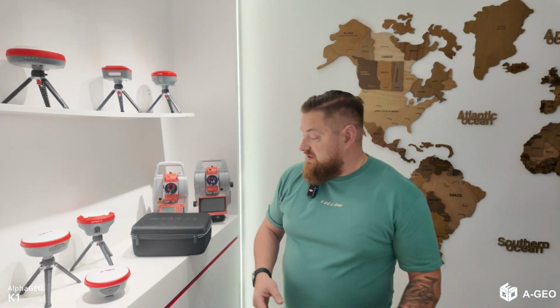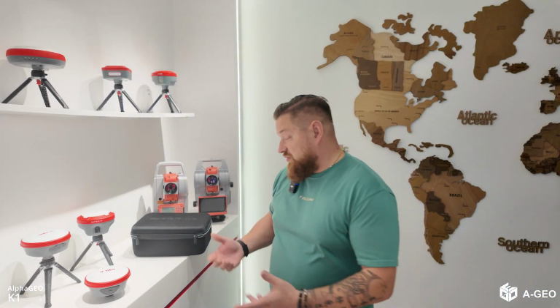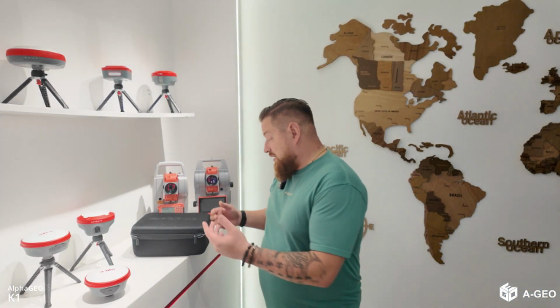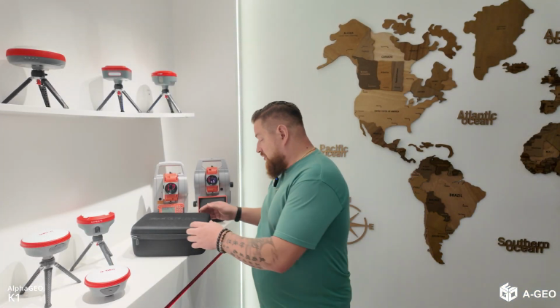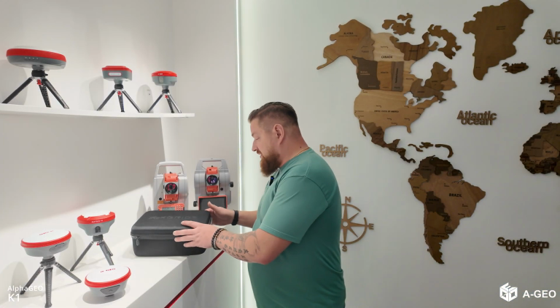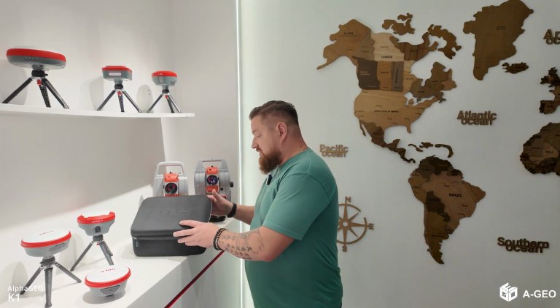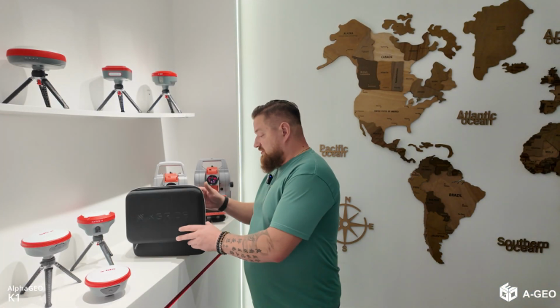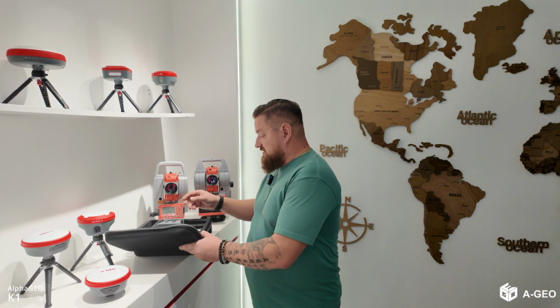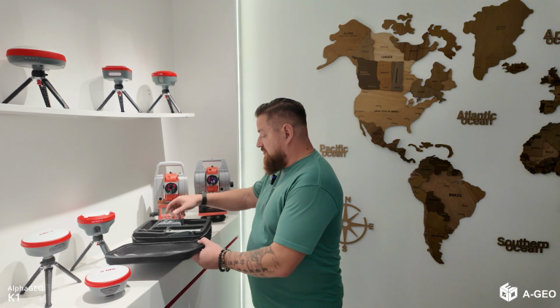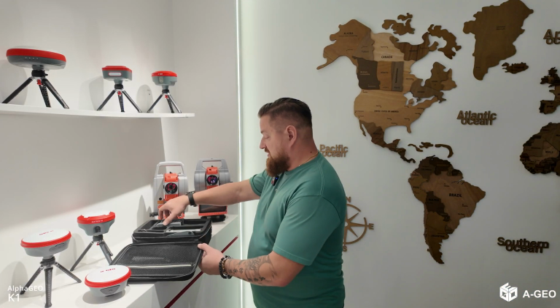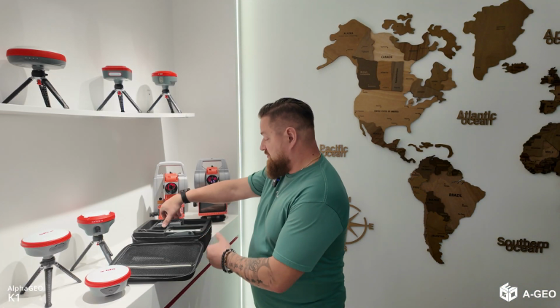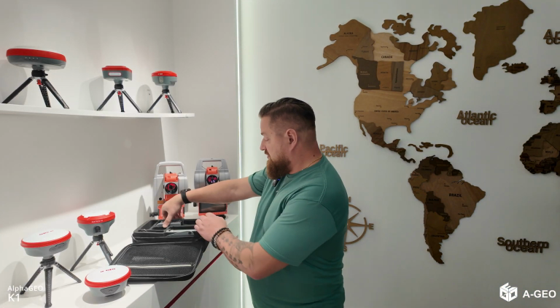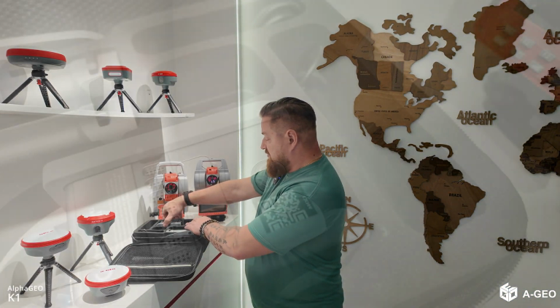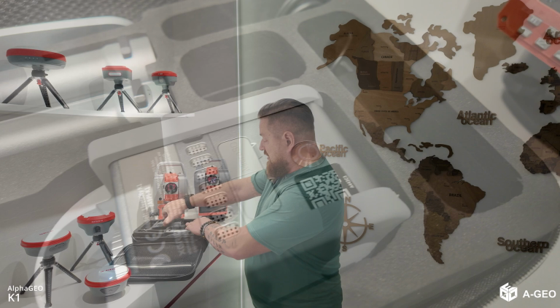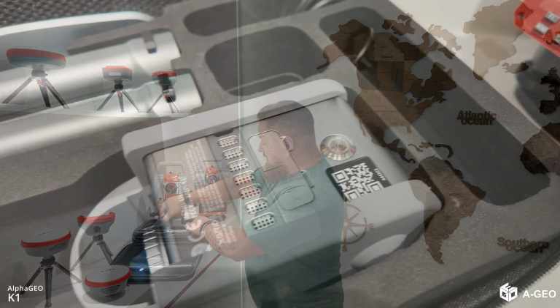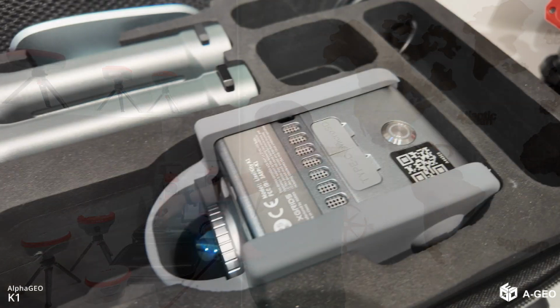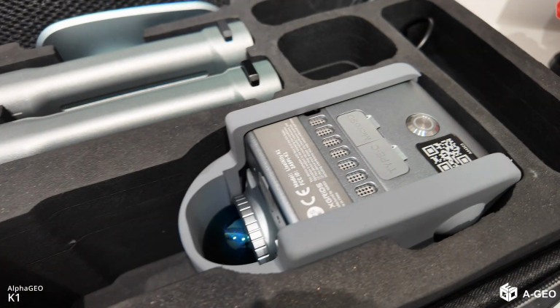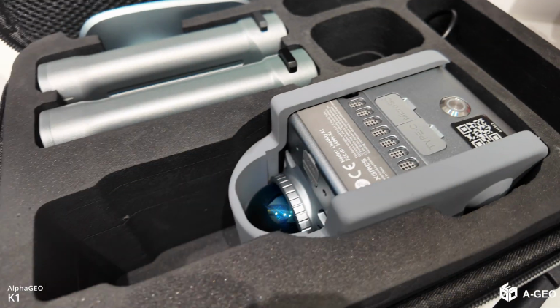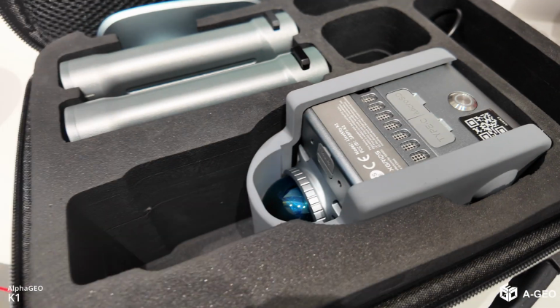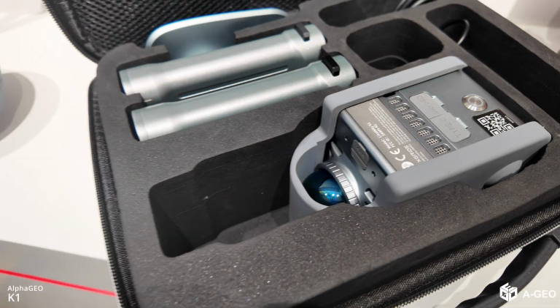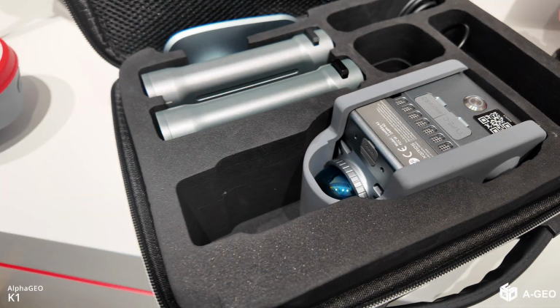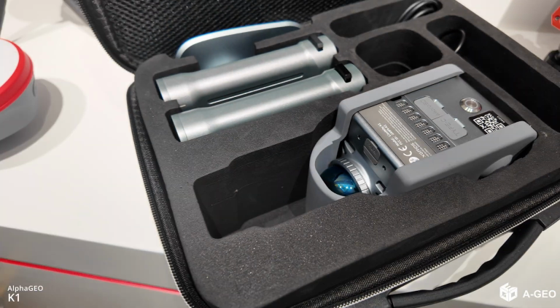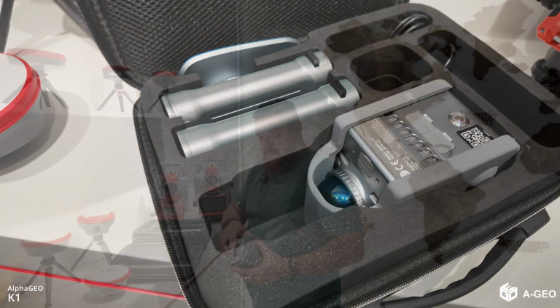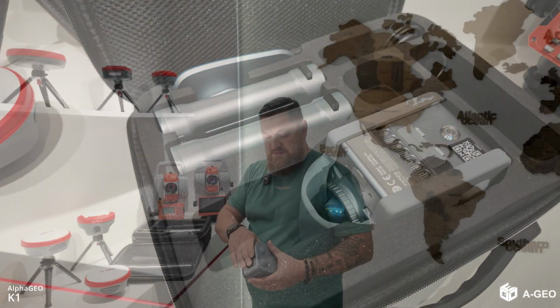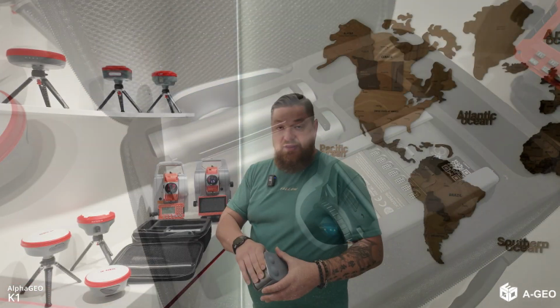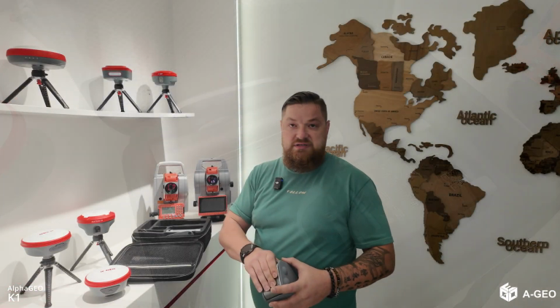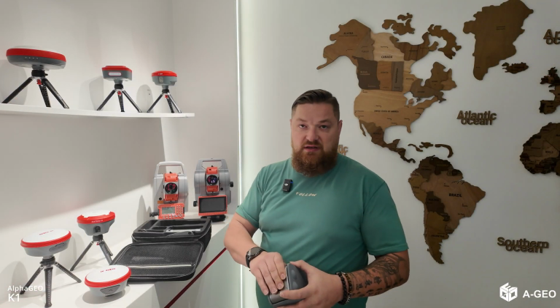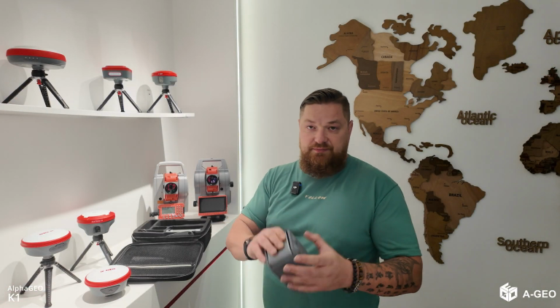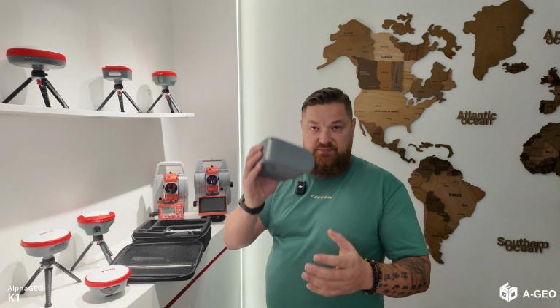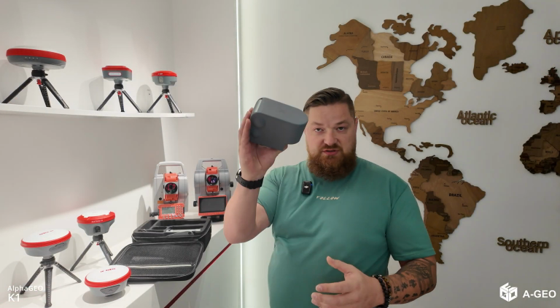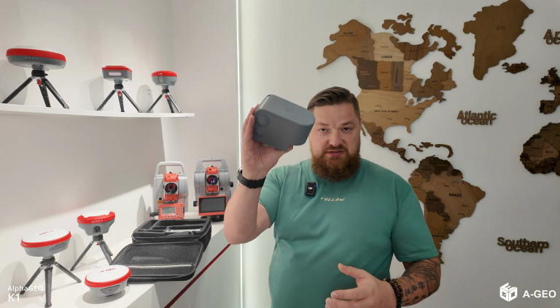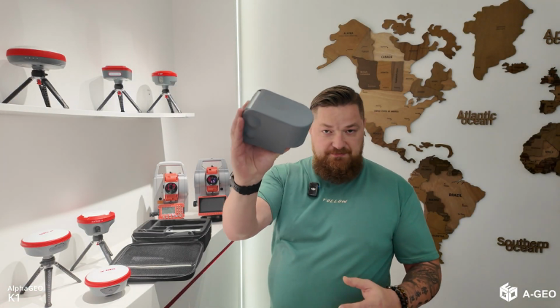I will open the box — you can see the box is also very small. Inside you get the scanner itself, as you can see.